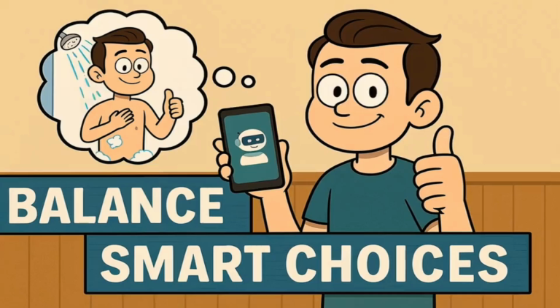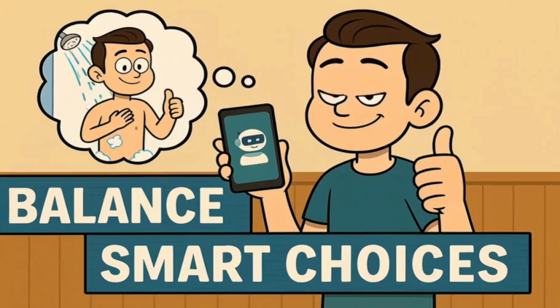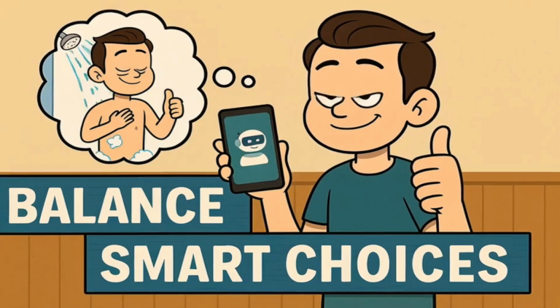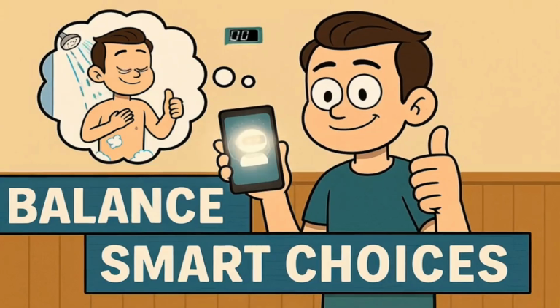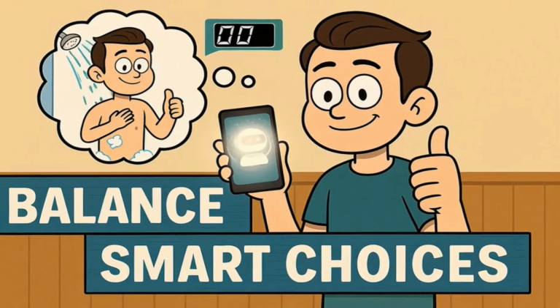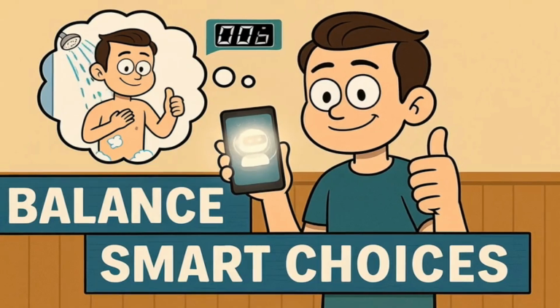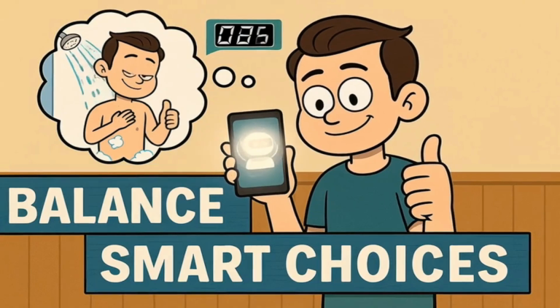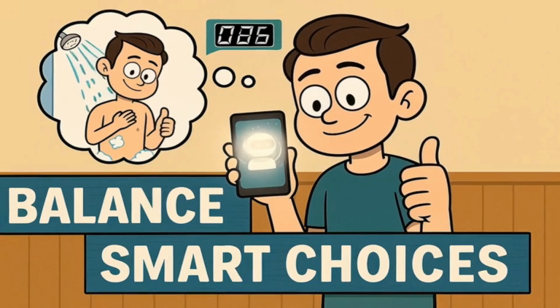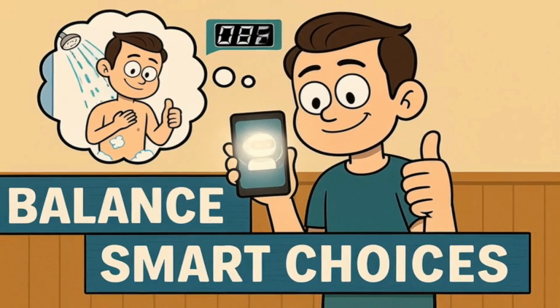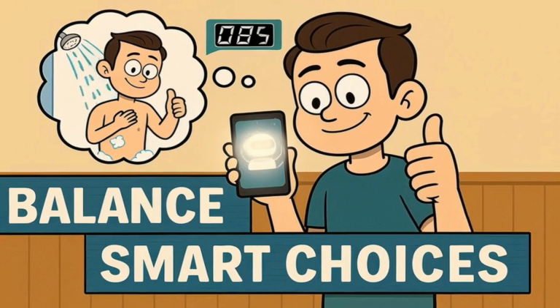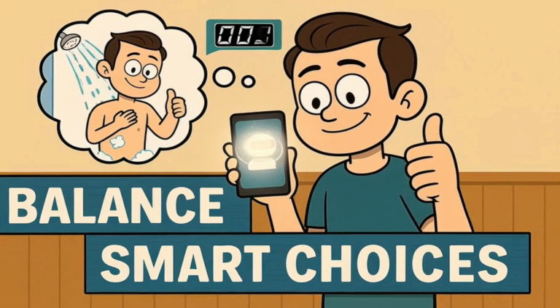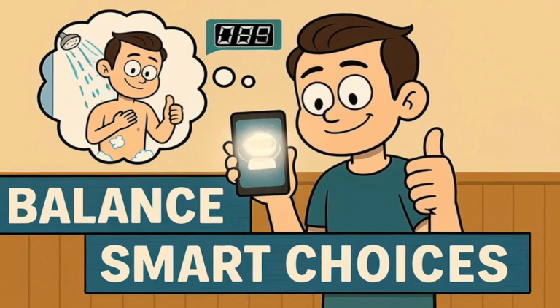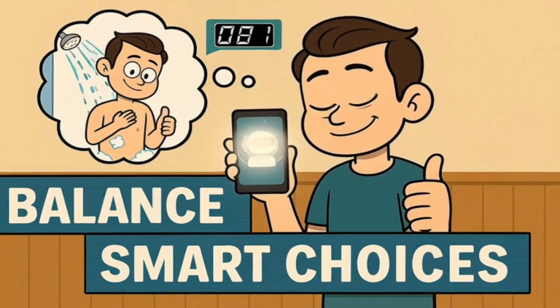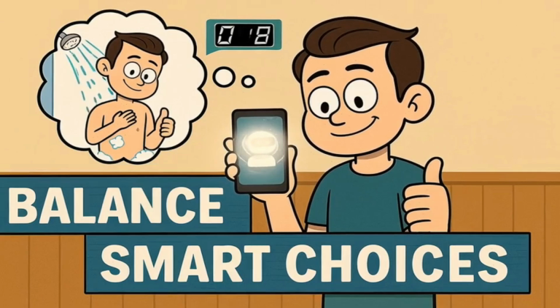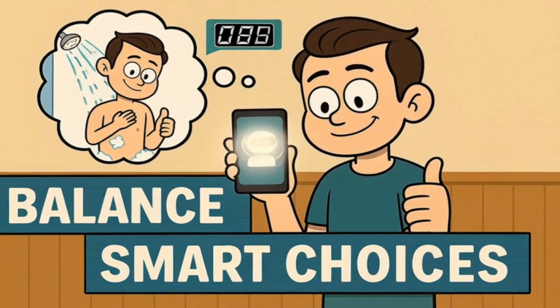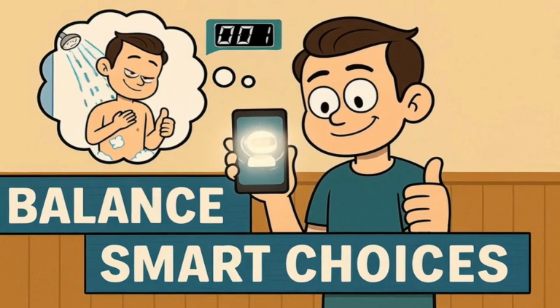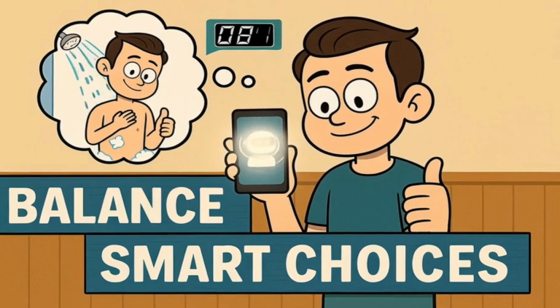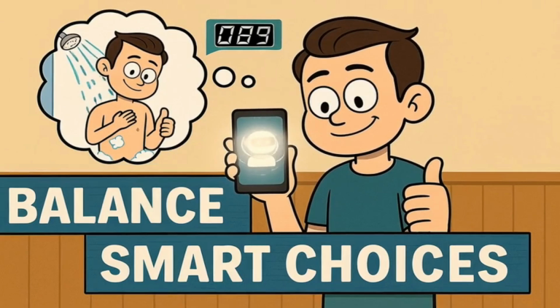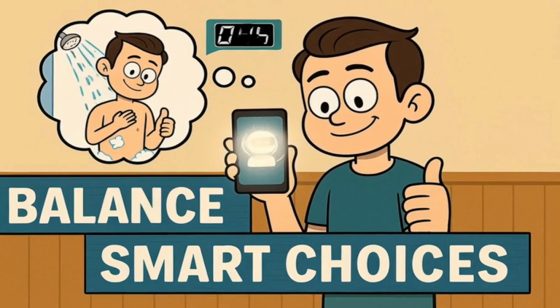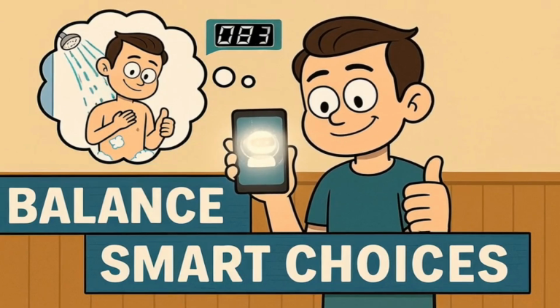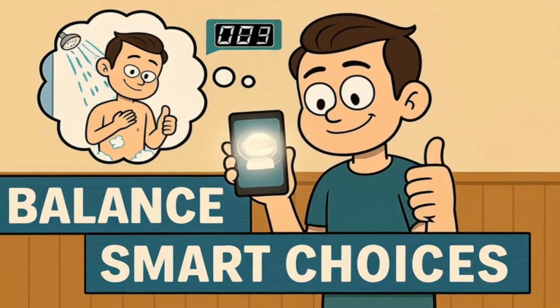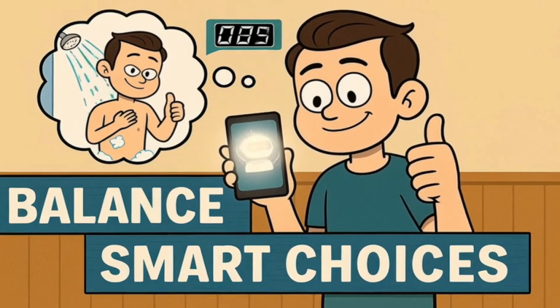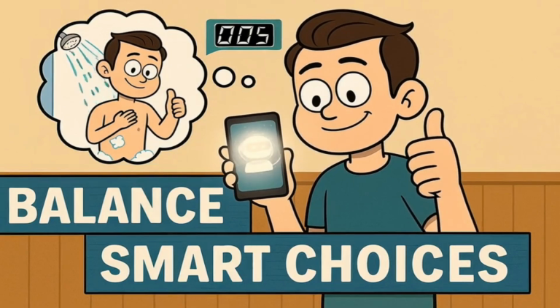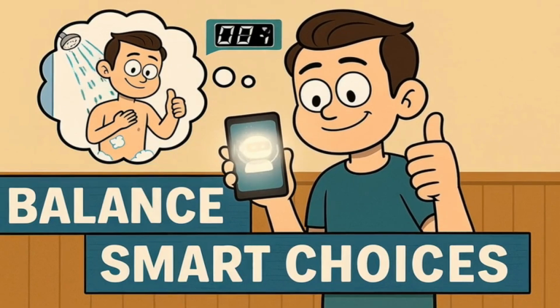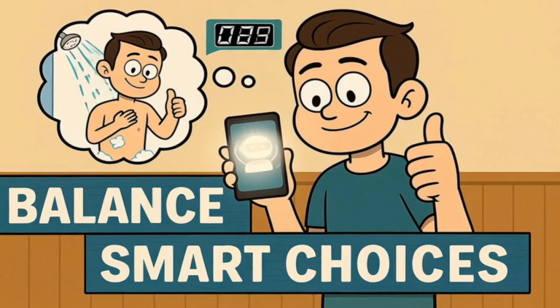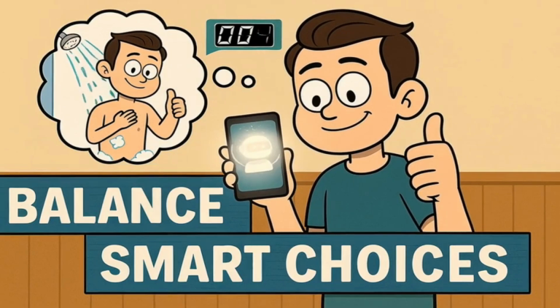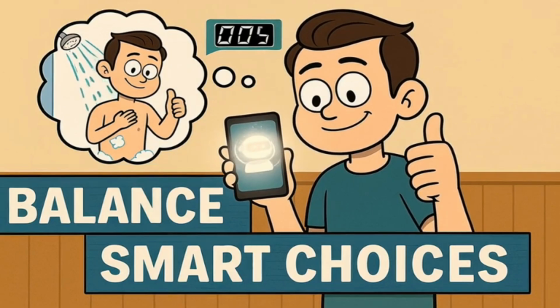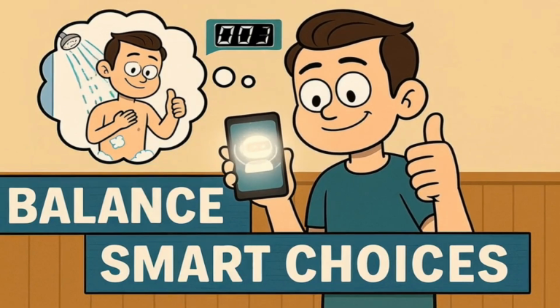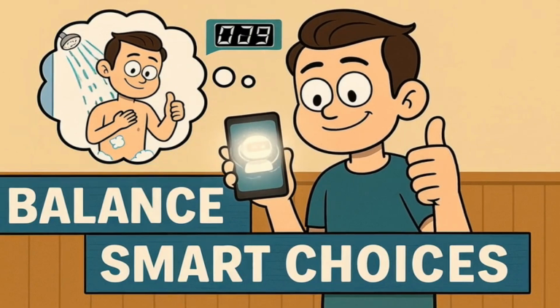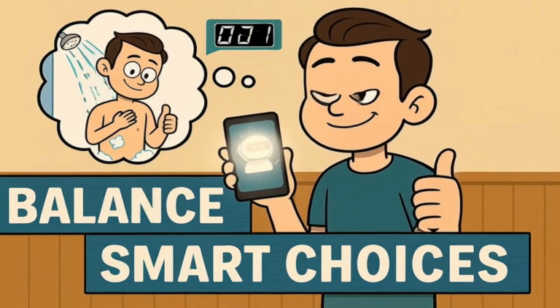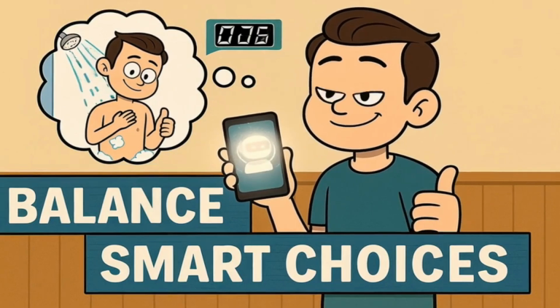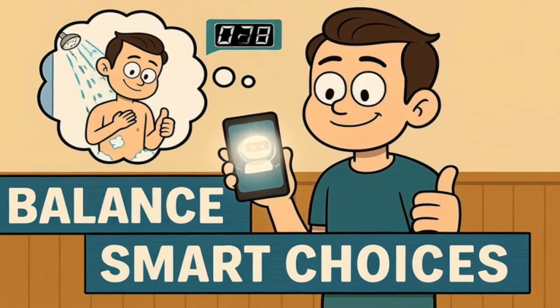So go forth and ask it questions, but maybe also take shorter showers just in case.